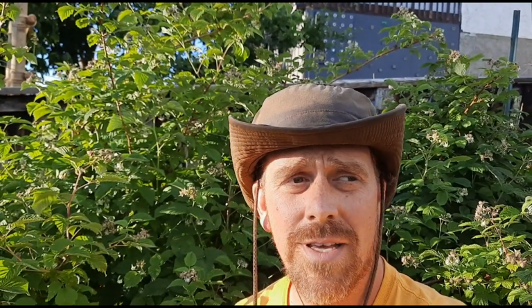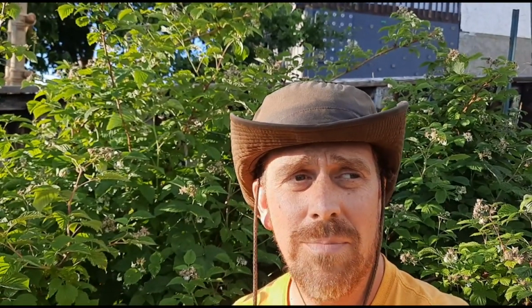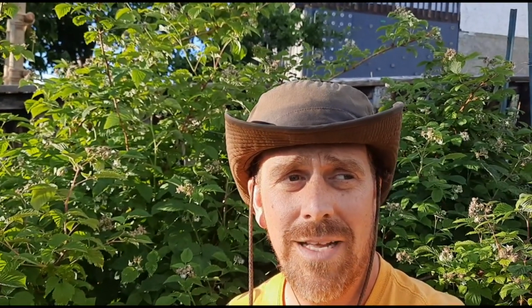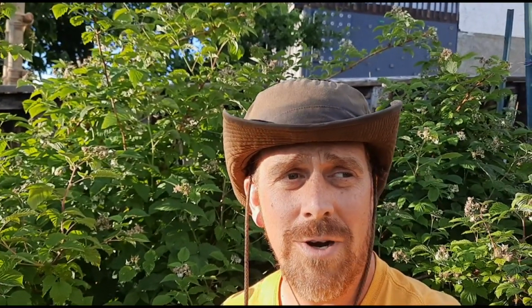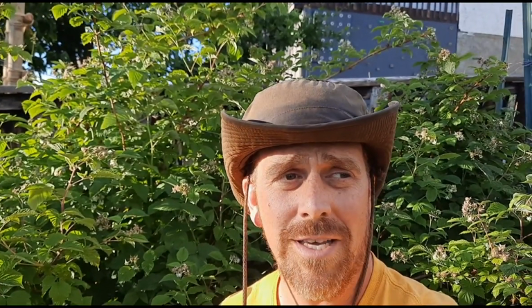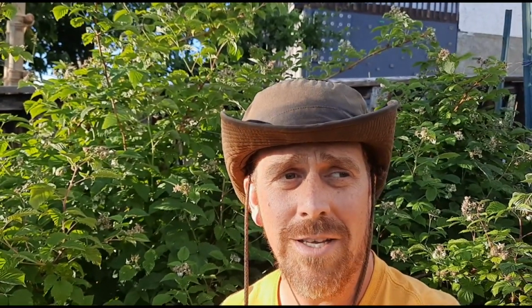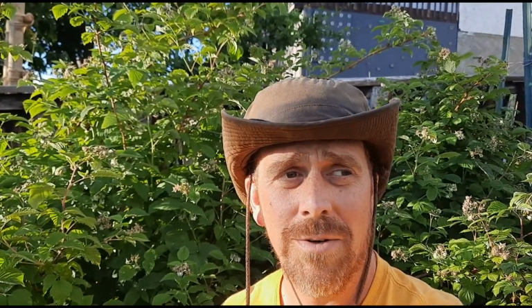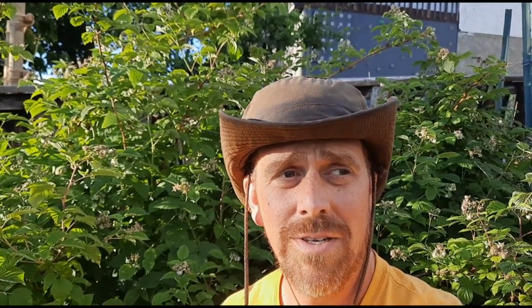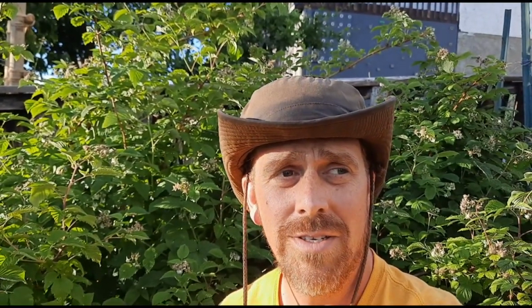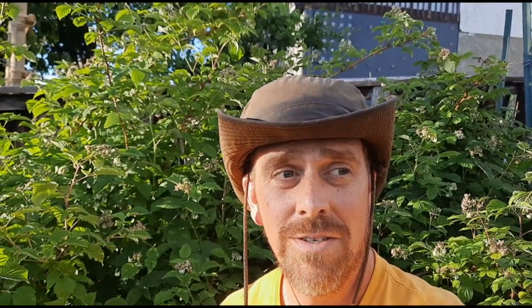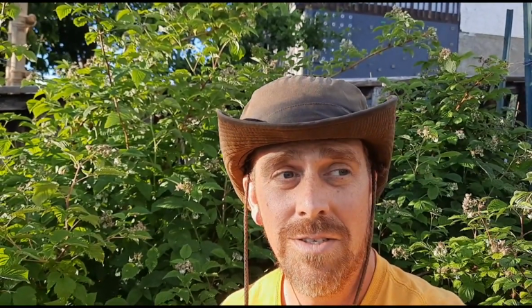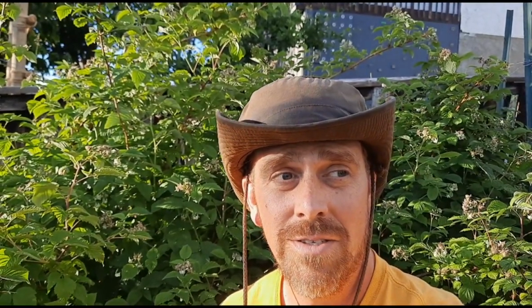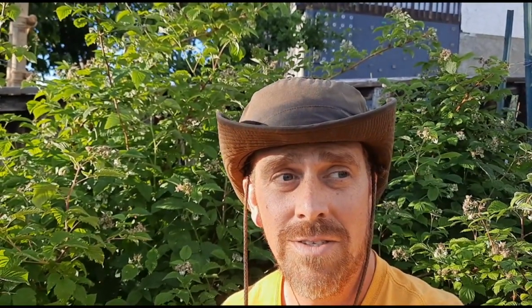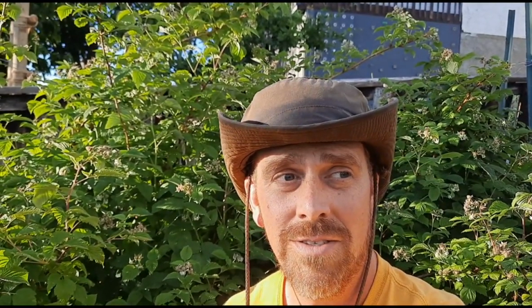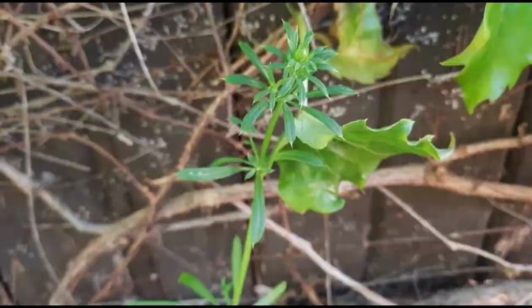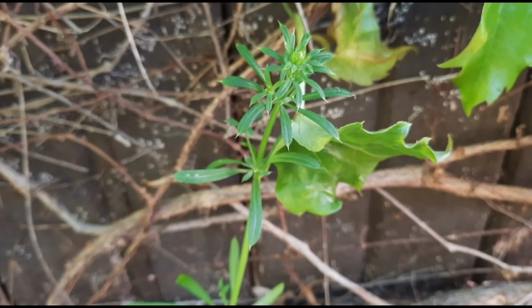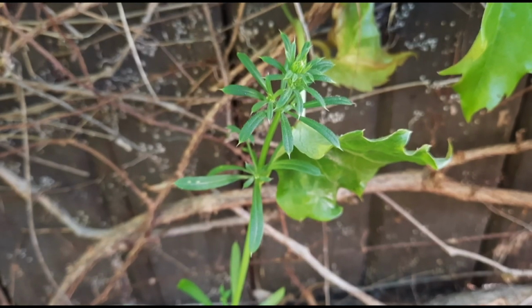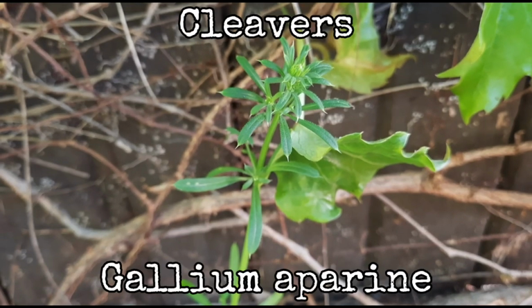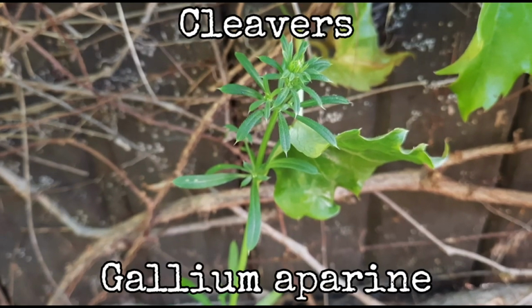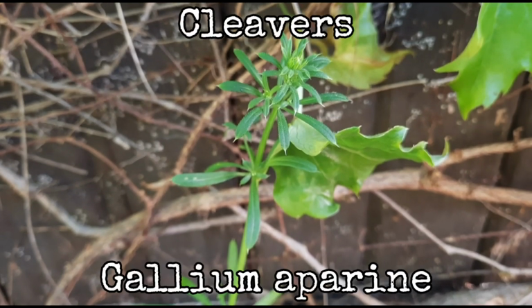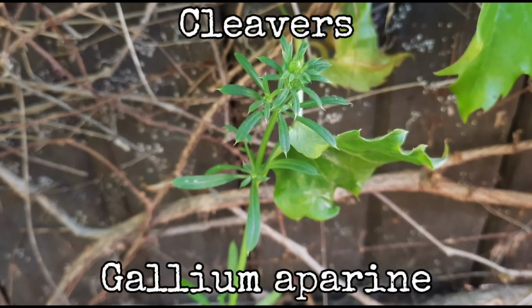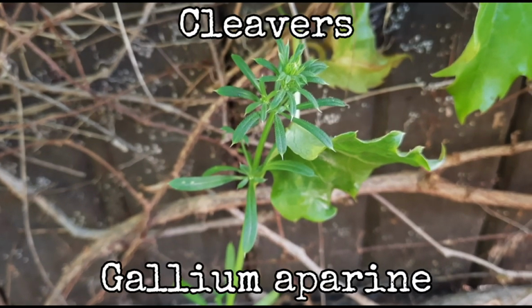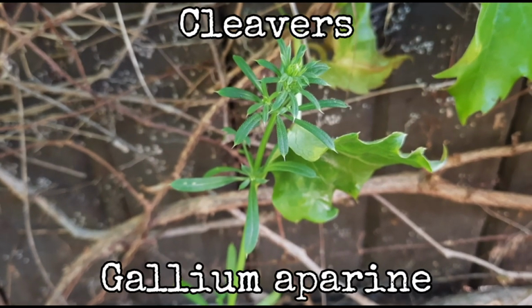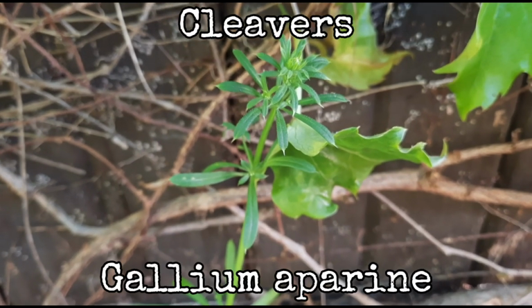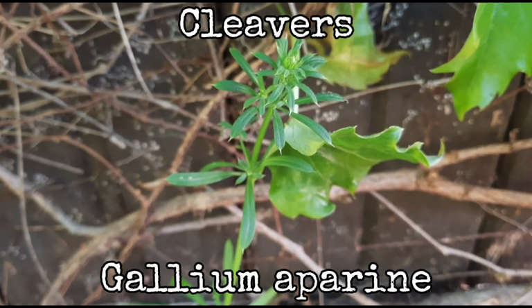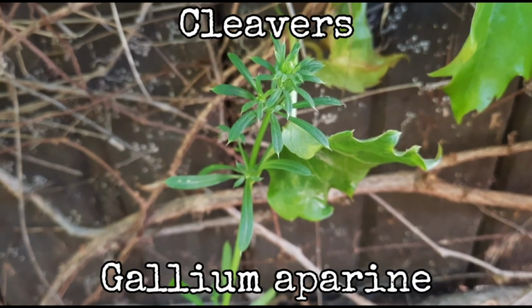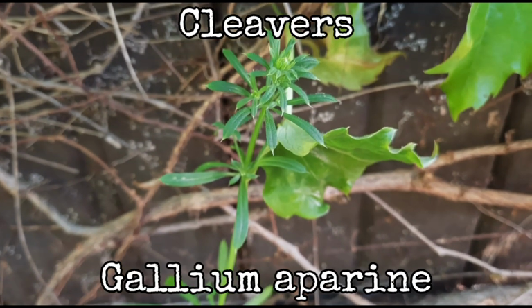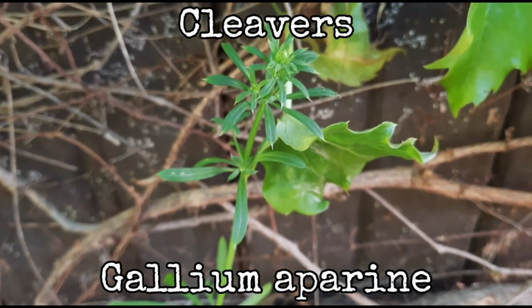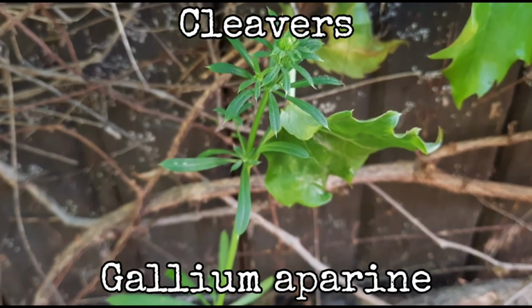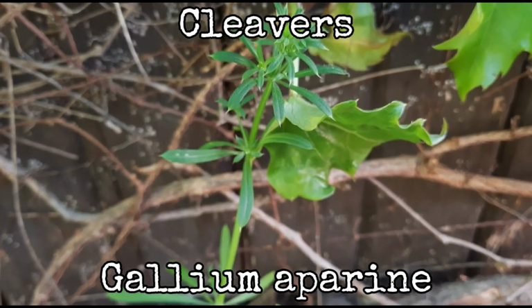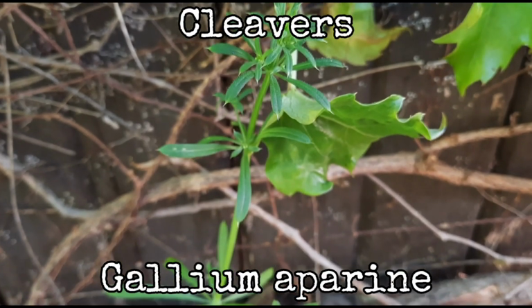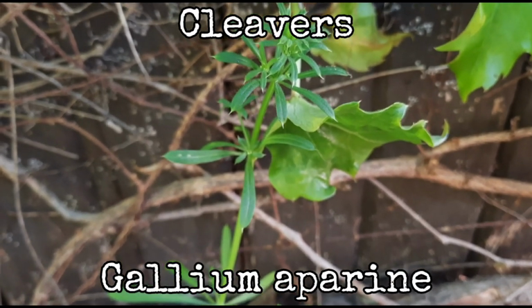Hang on man, I don't think that plant's trying to kill you! That plant is Cleavers, scientific name Gallium Aperine.